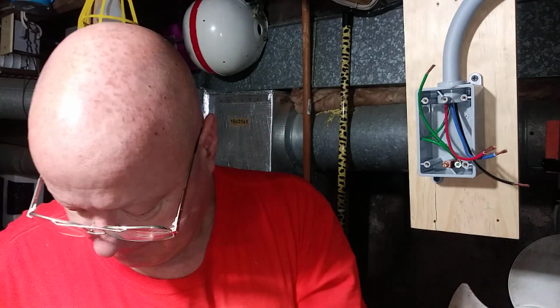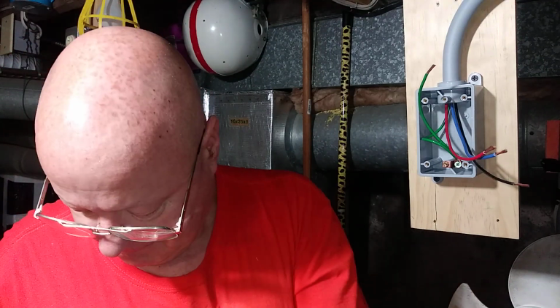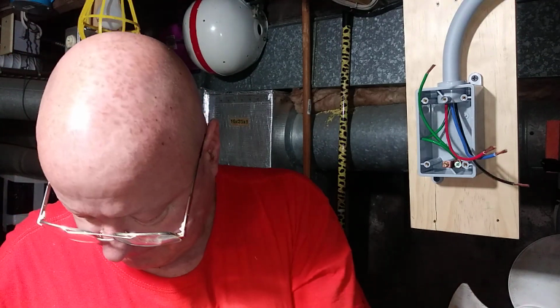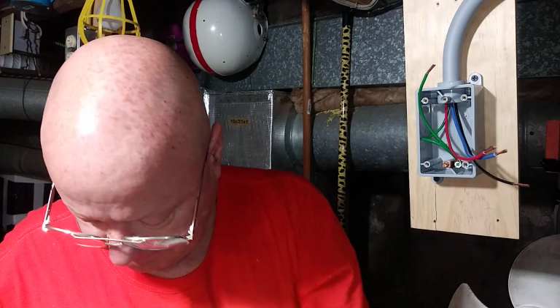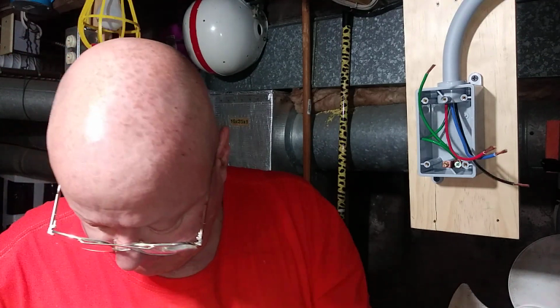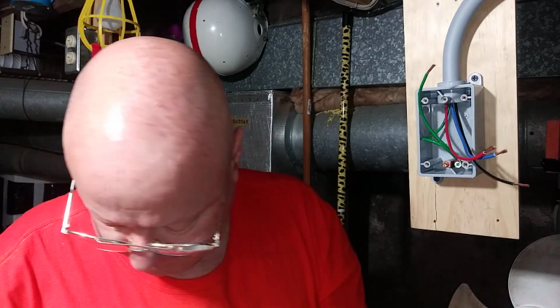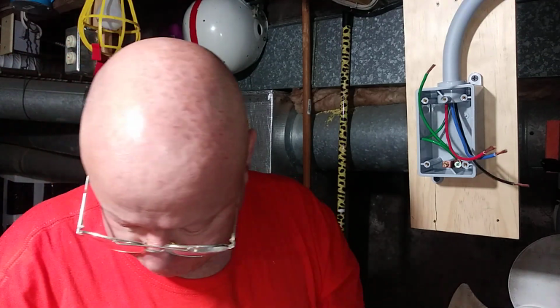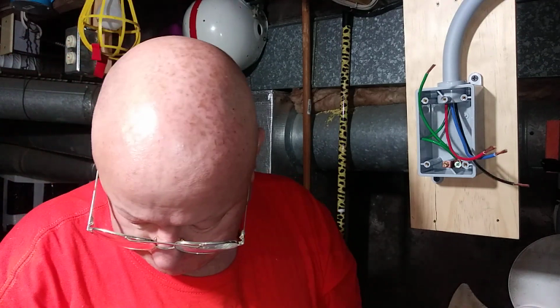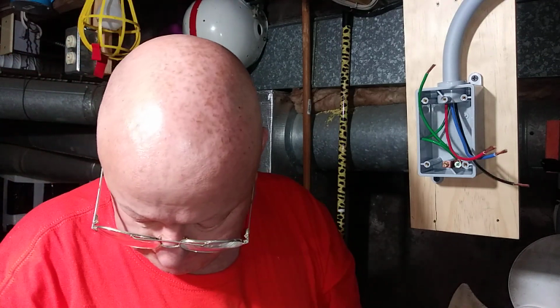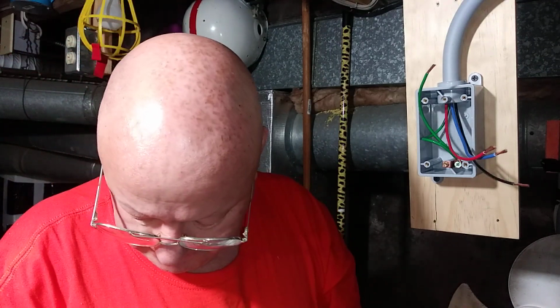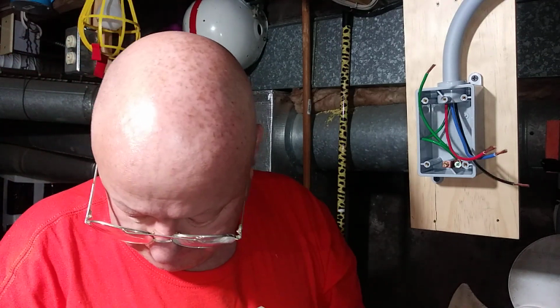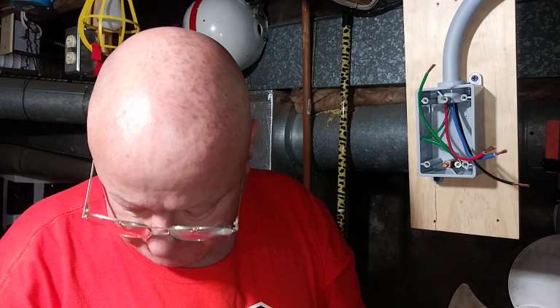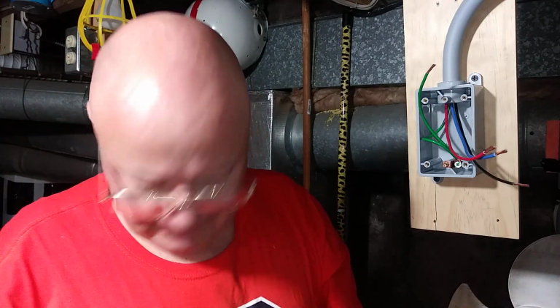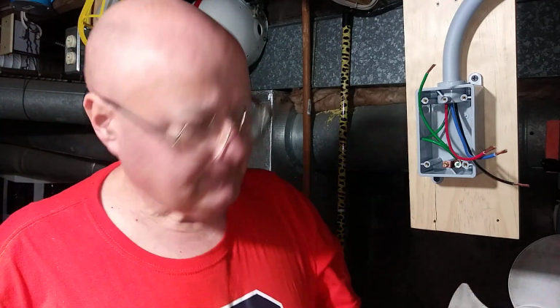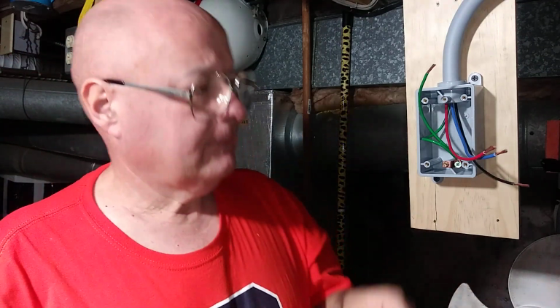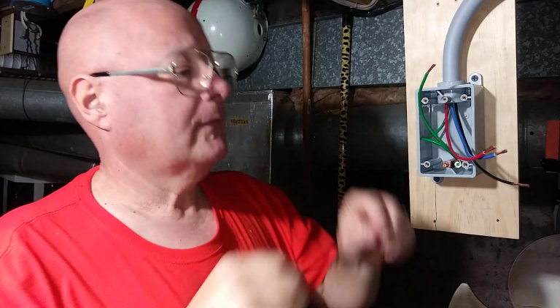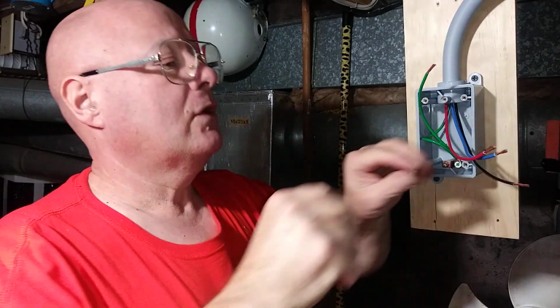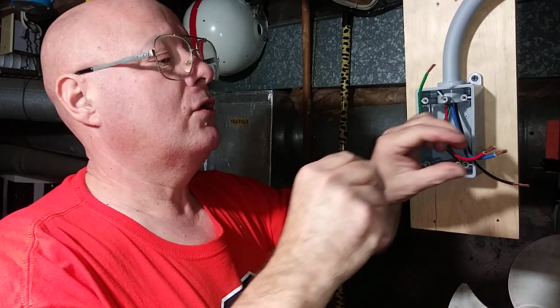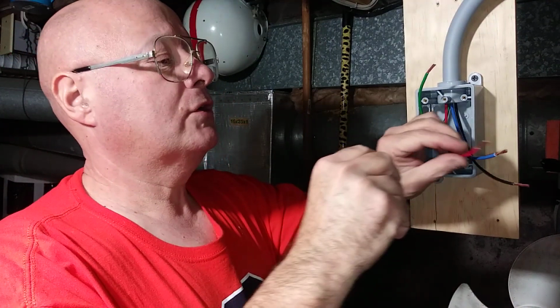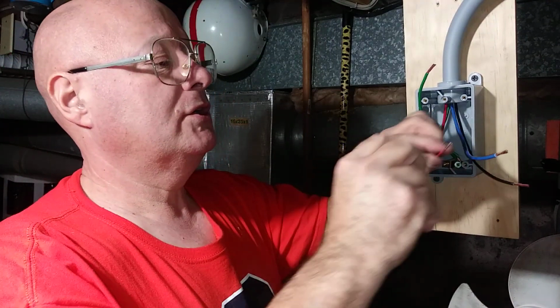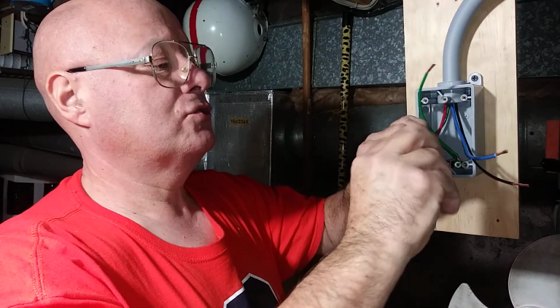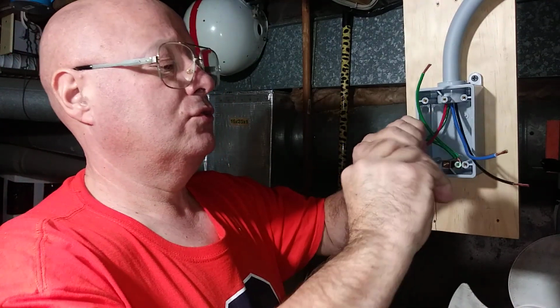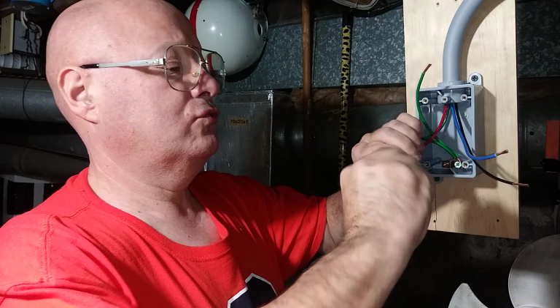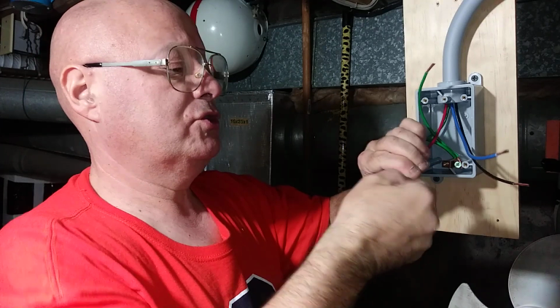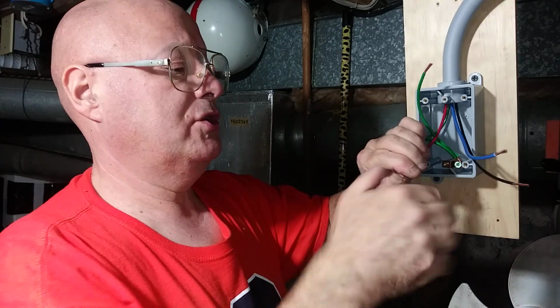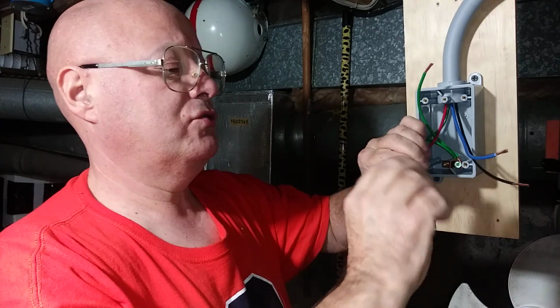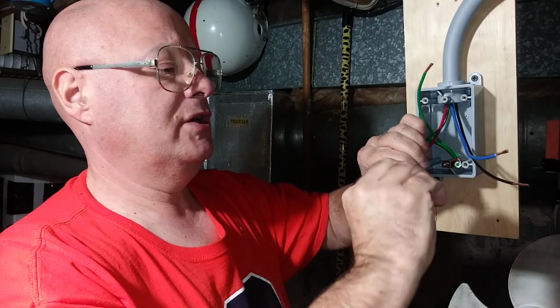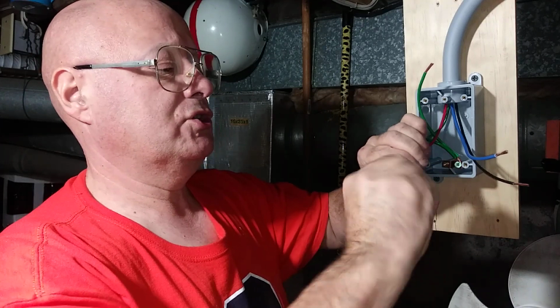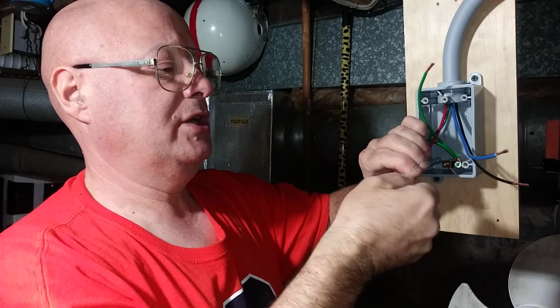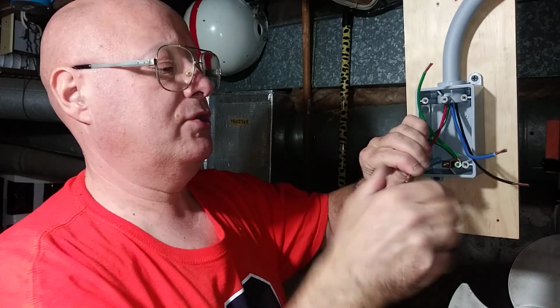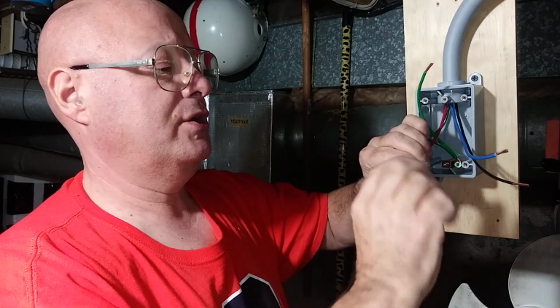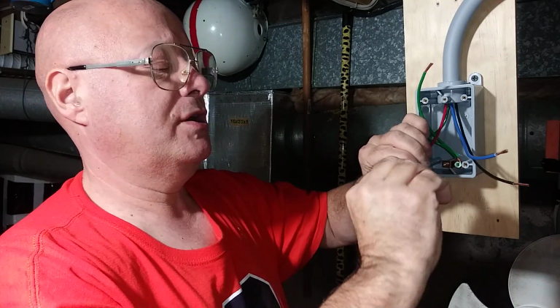Okay, so here we go. We'll twist our strands together here.